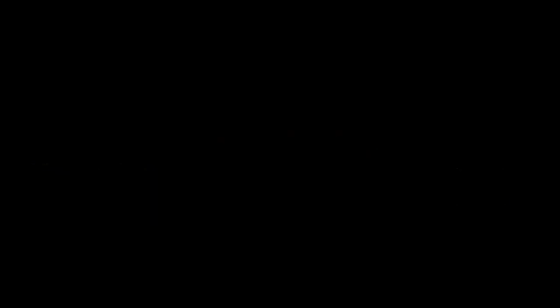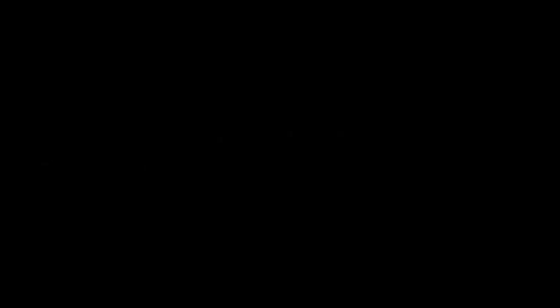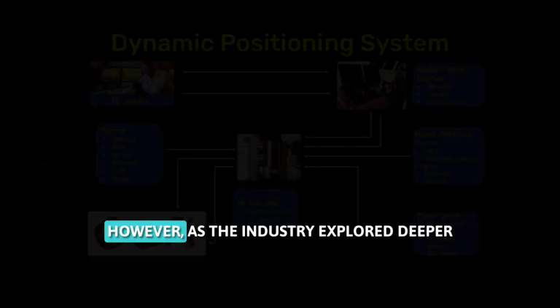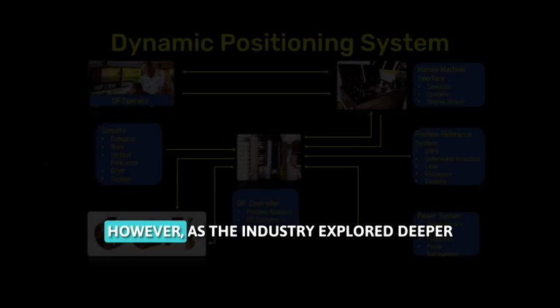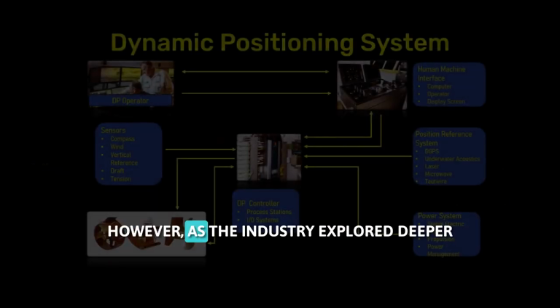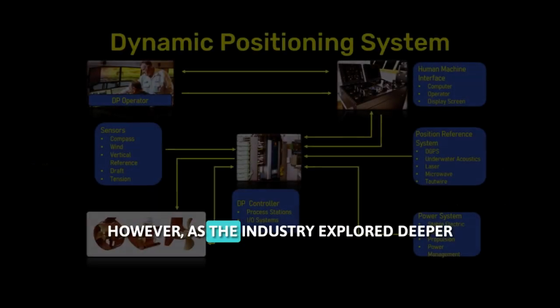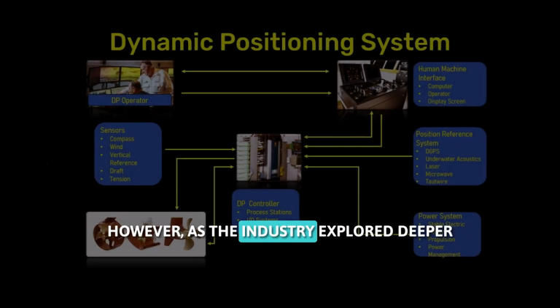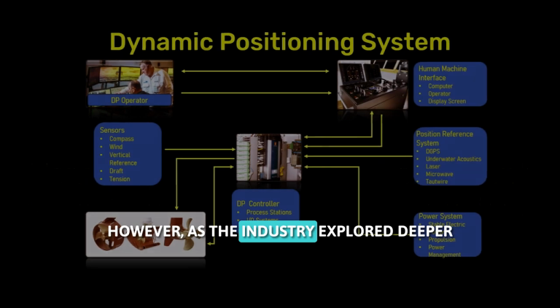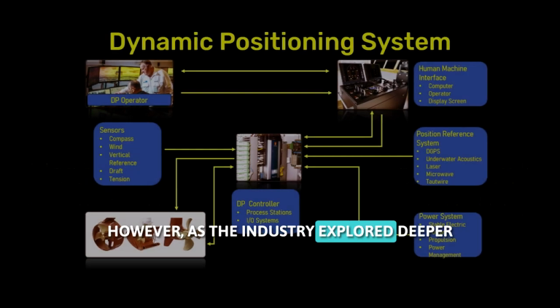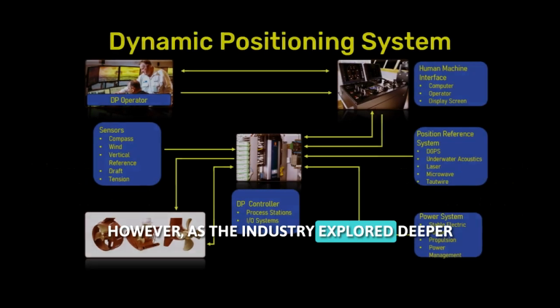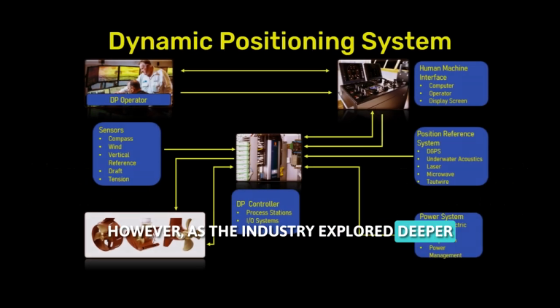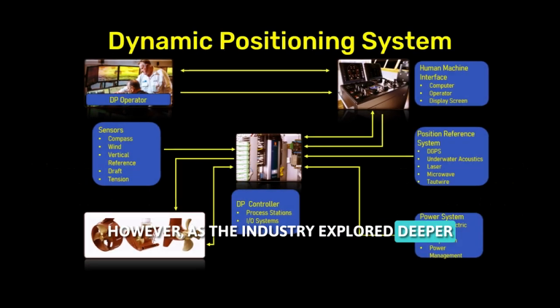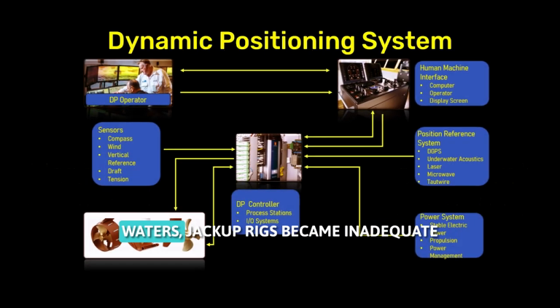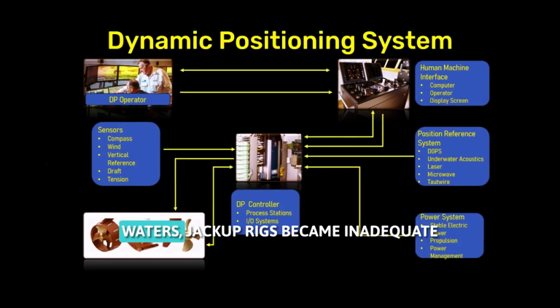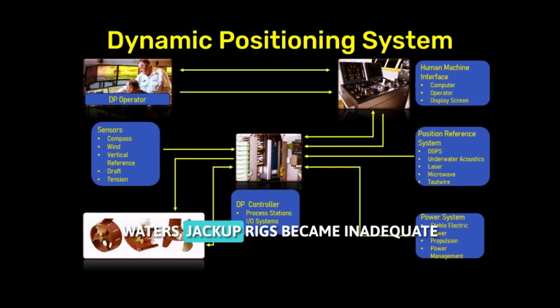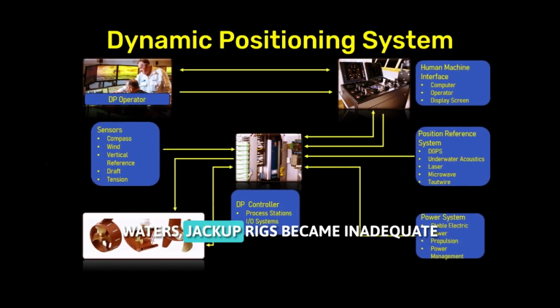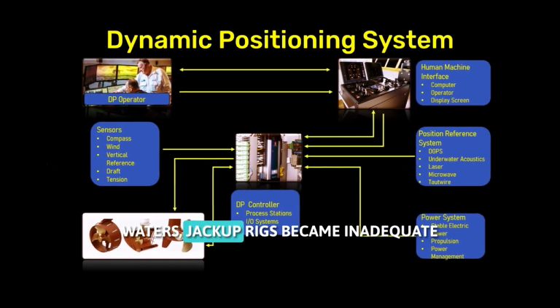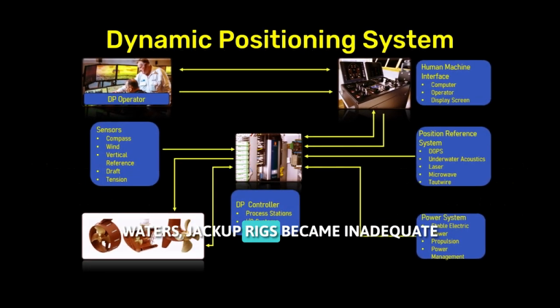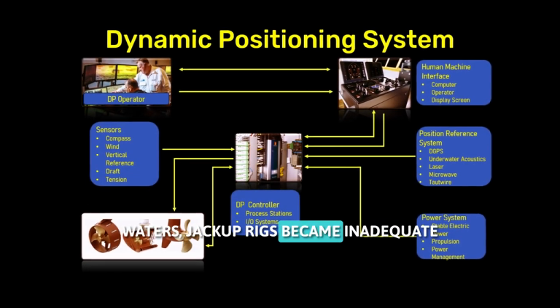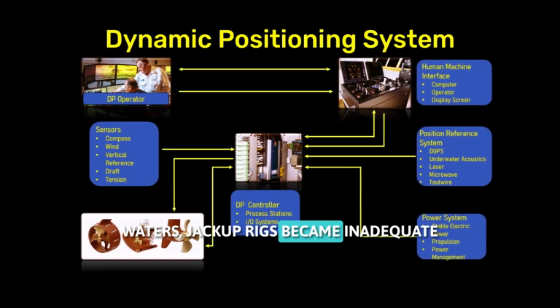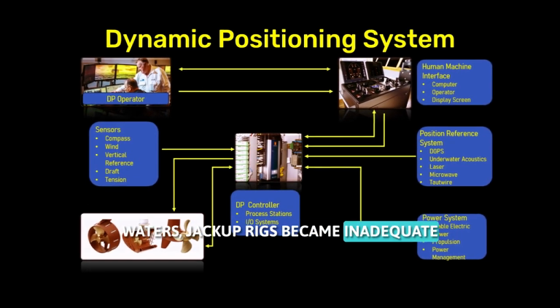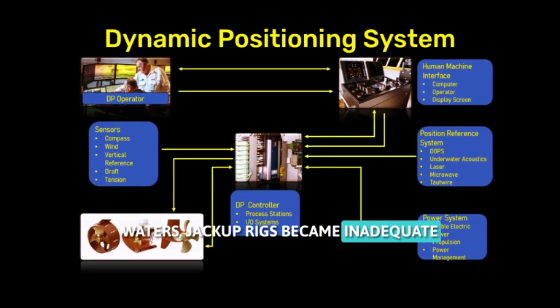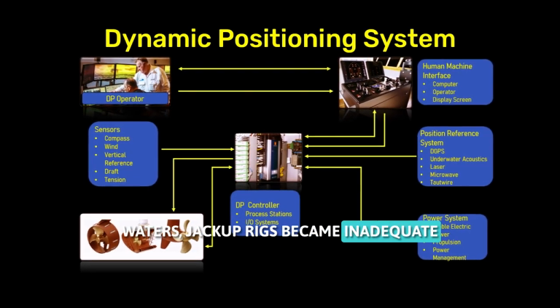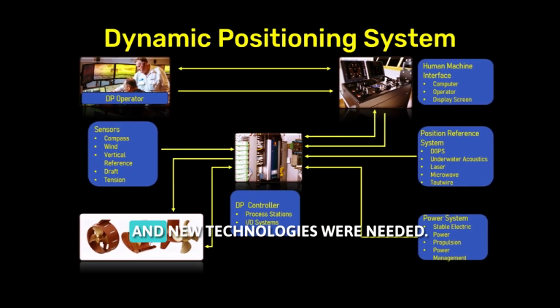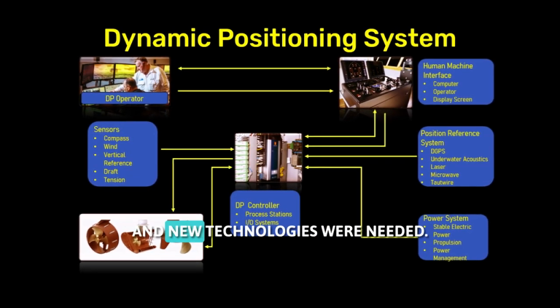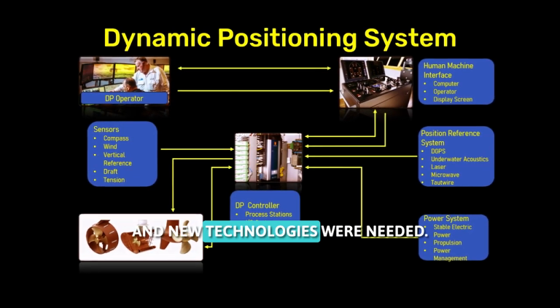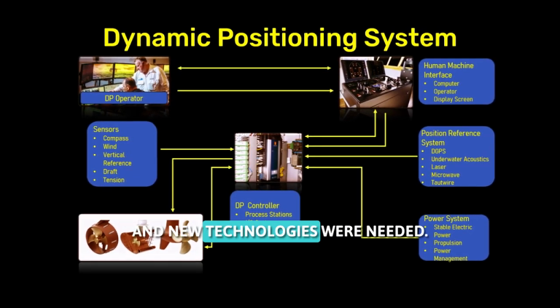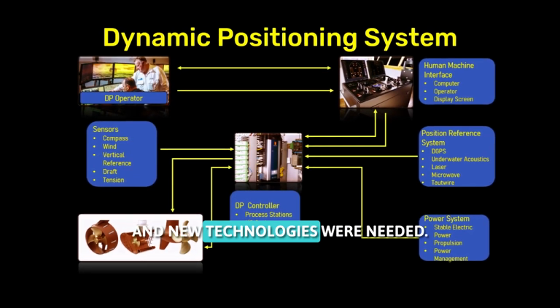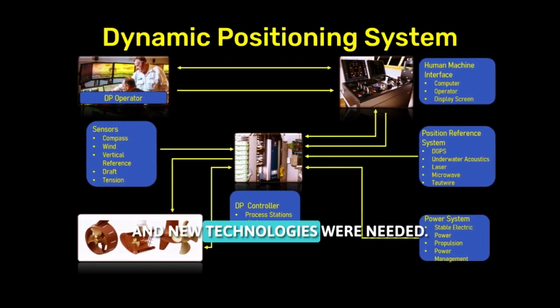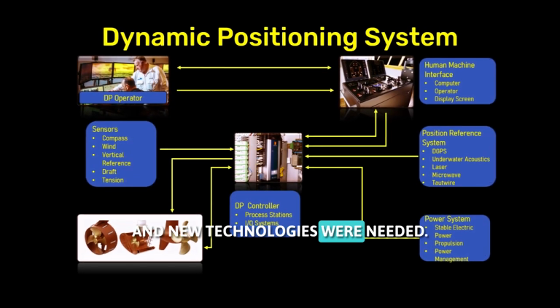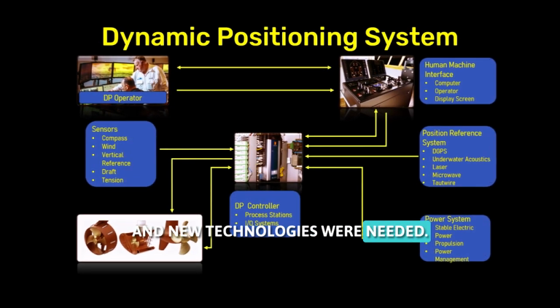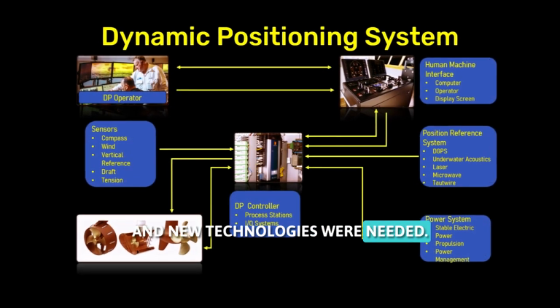However, as the industry explored deeper waters, jackup rigs became inadequate and new technologies were needed.